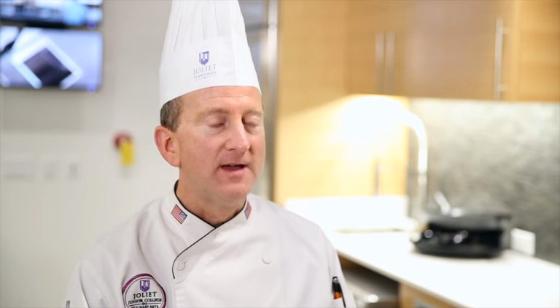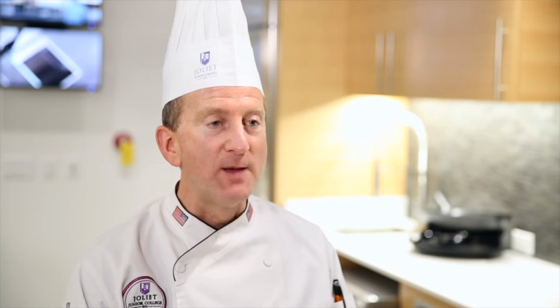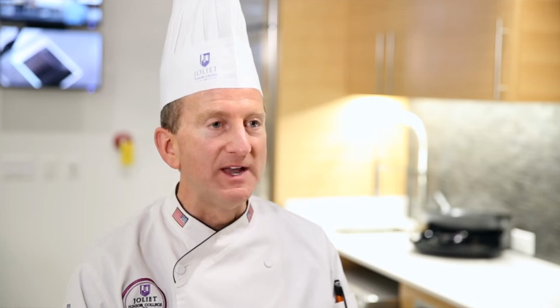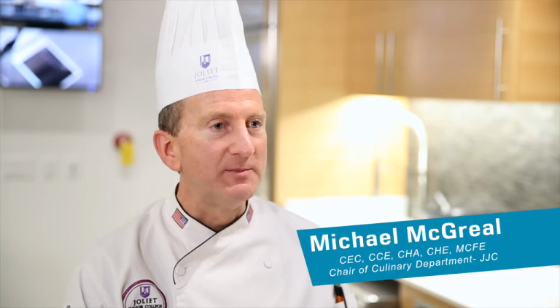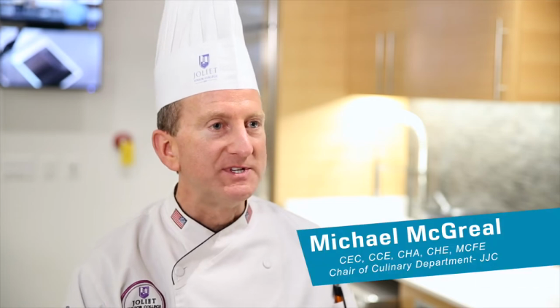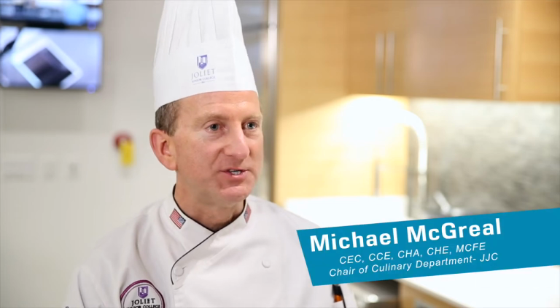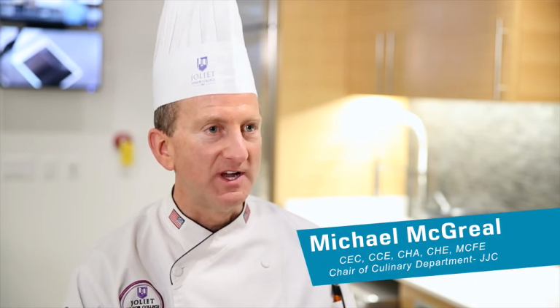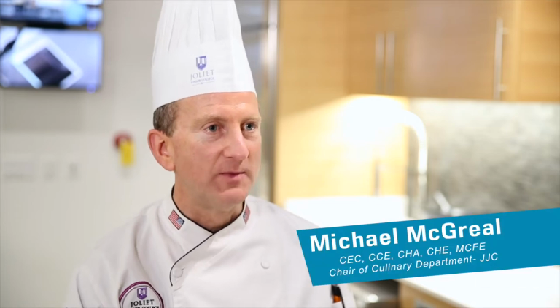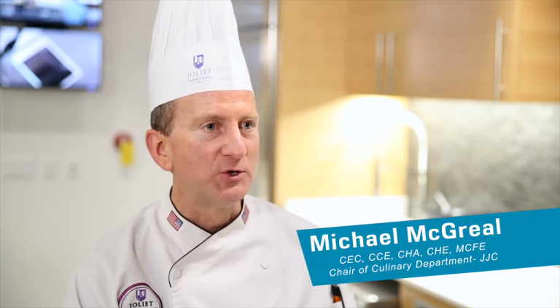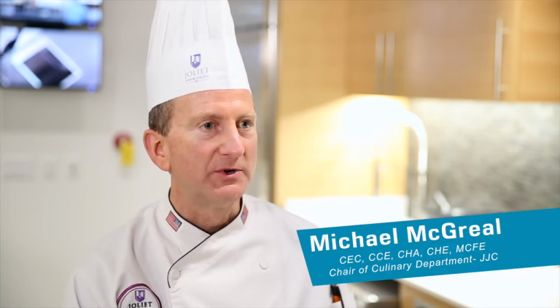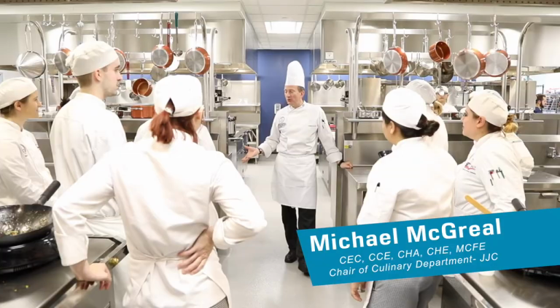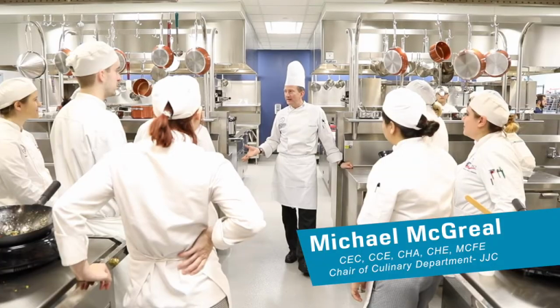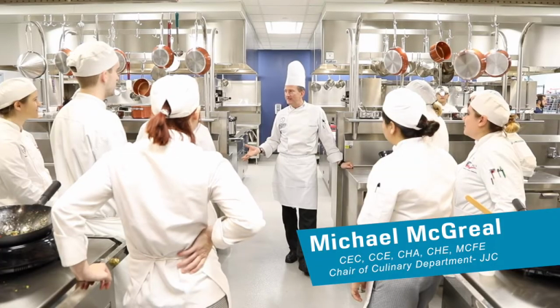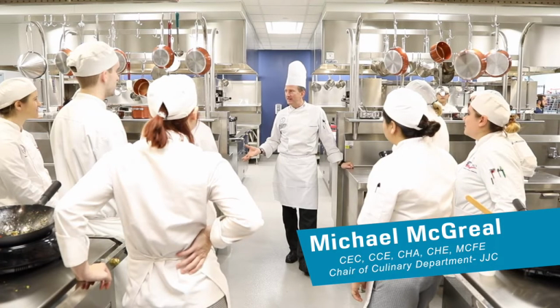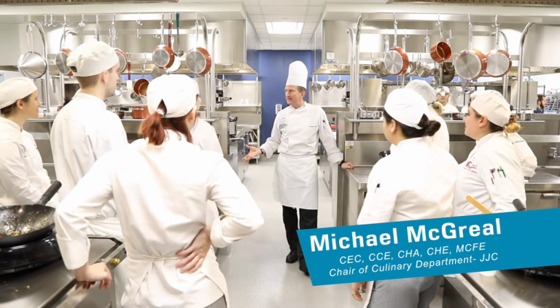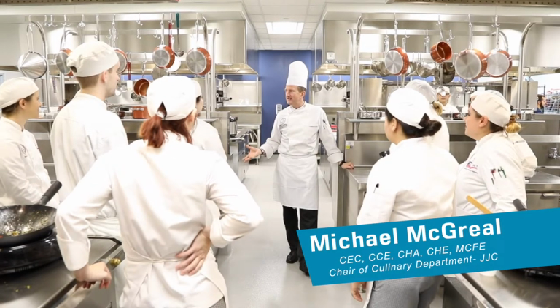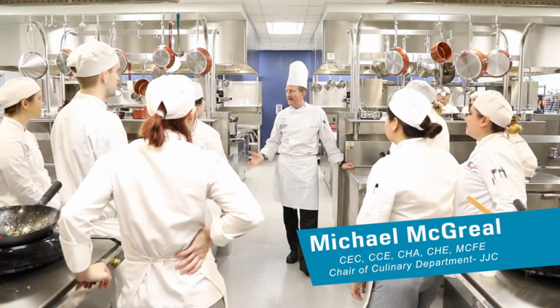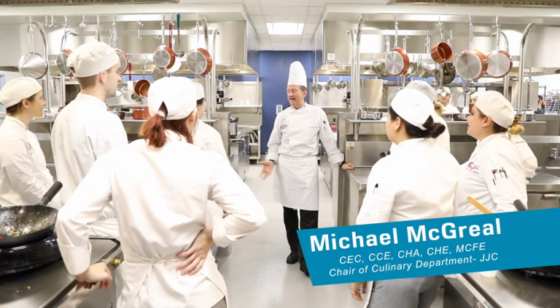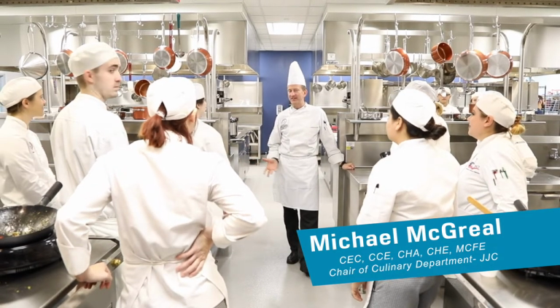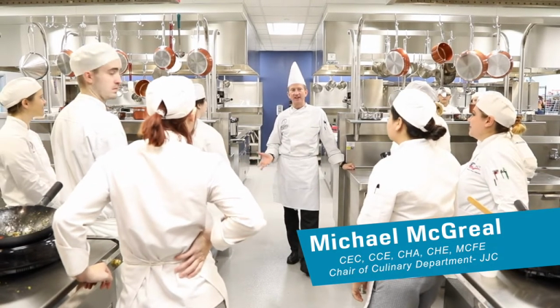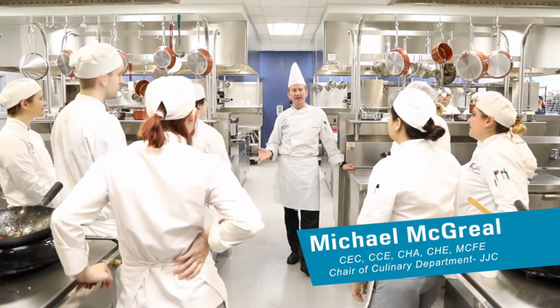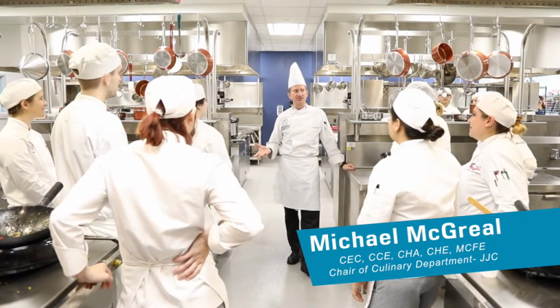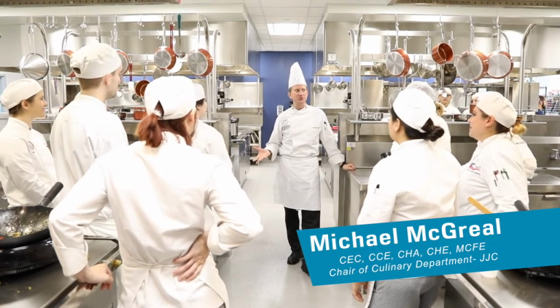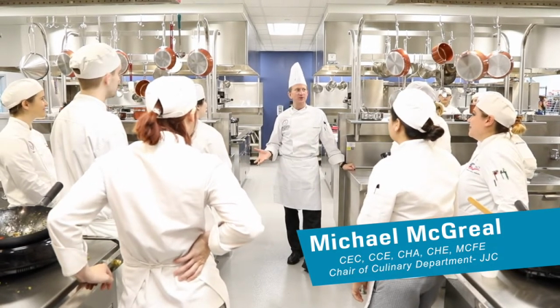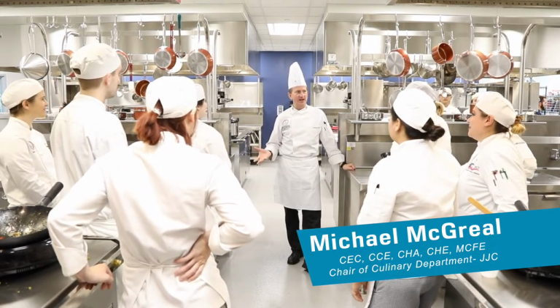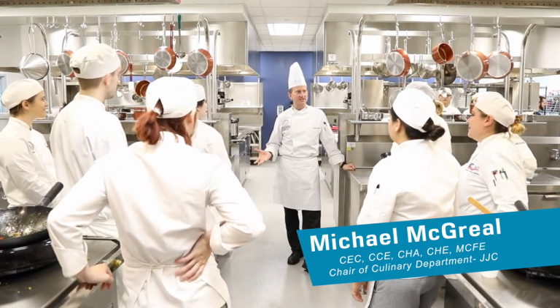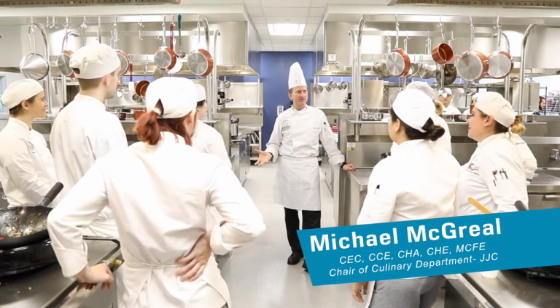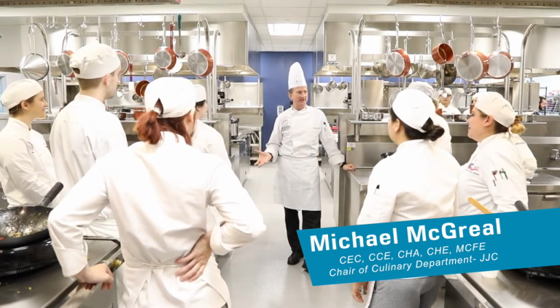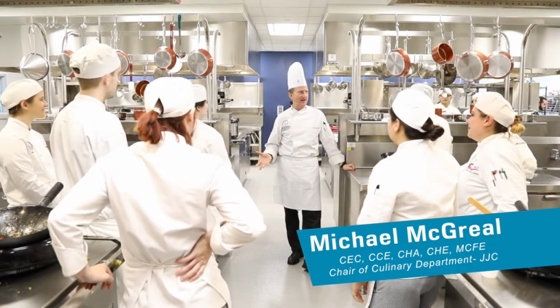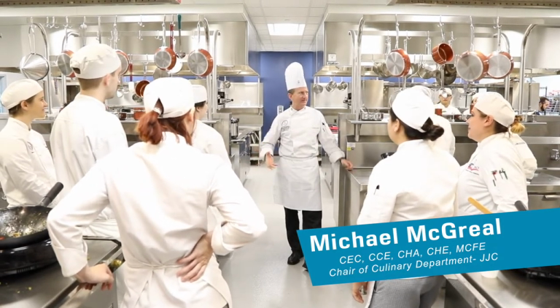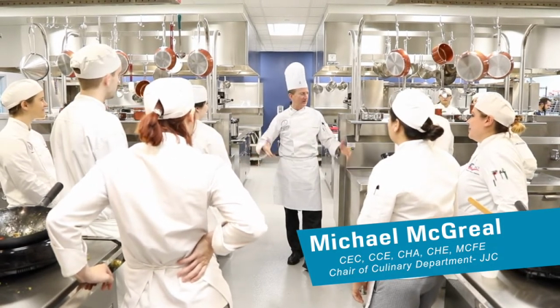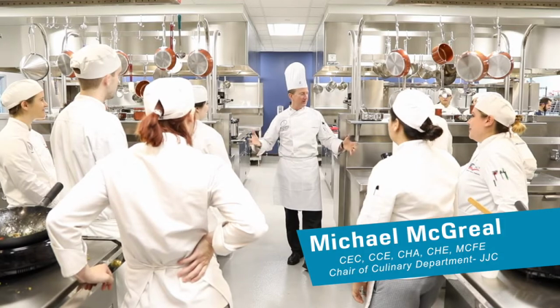My name is Chef Michael McGrill and I'm the department chair for the Culinary Arts program at Joliet Junior College.